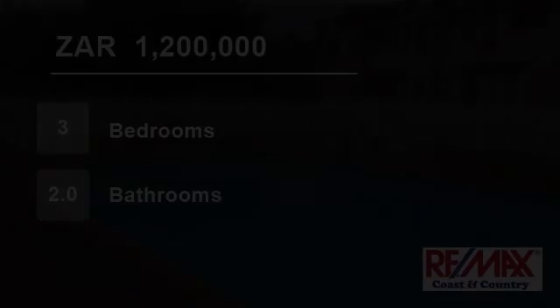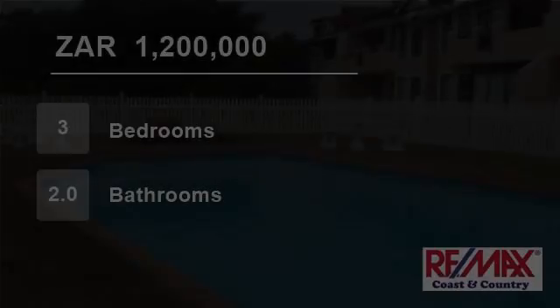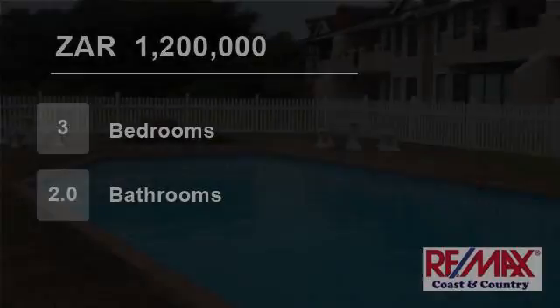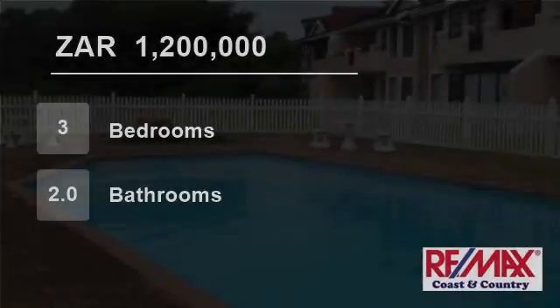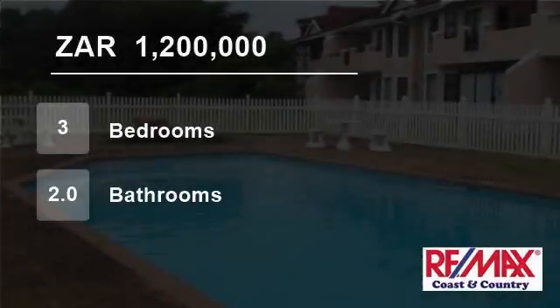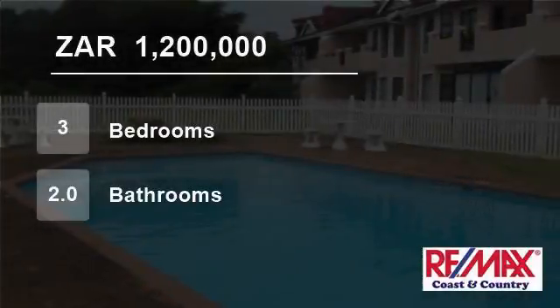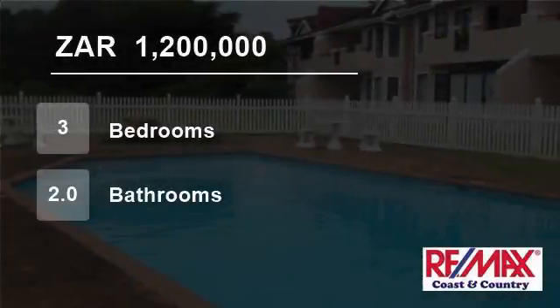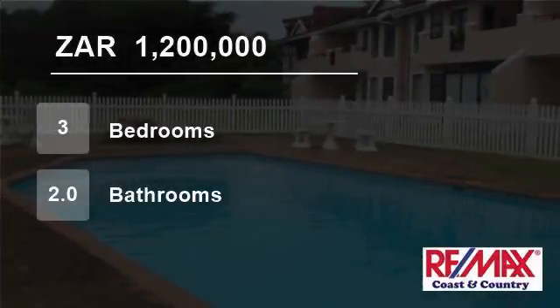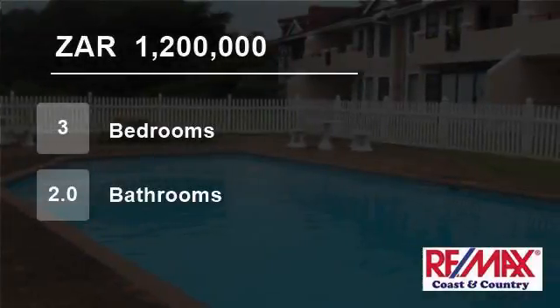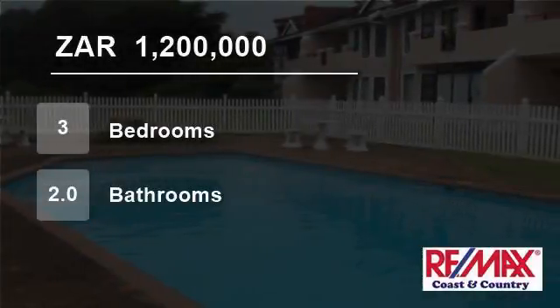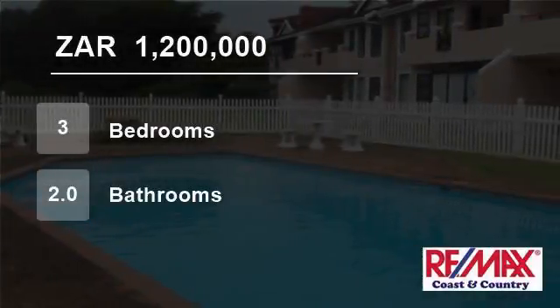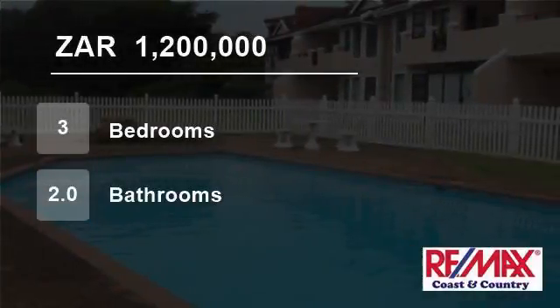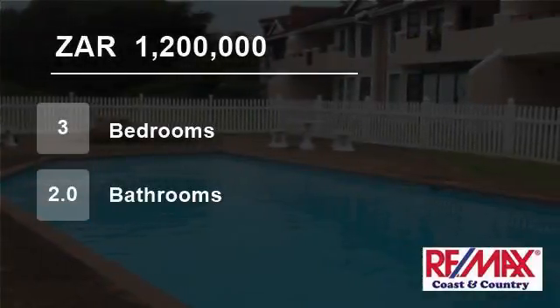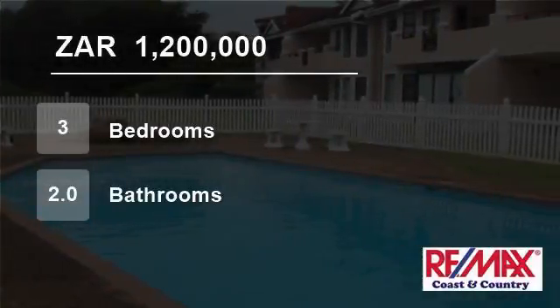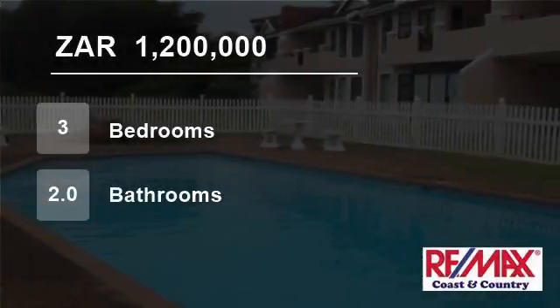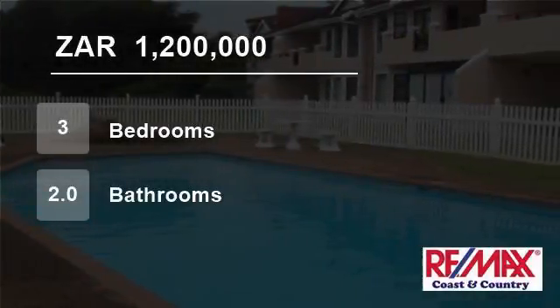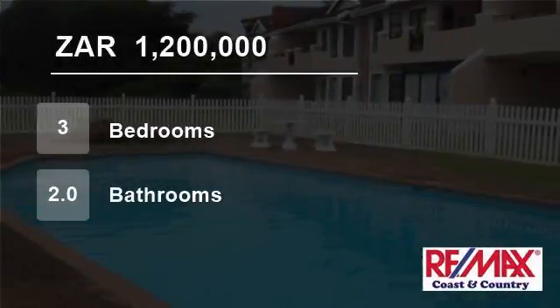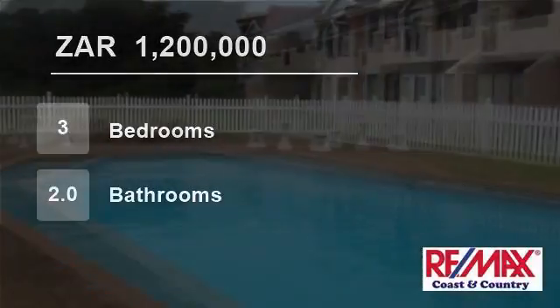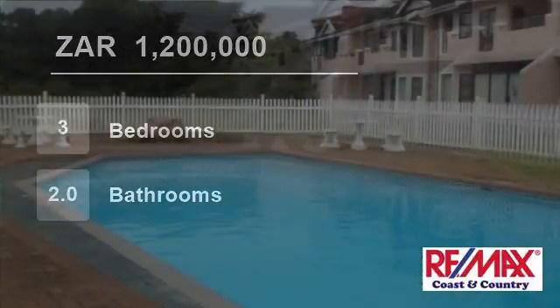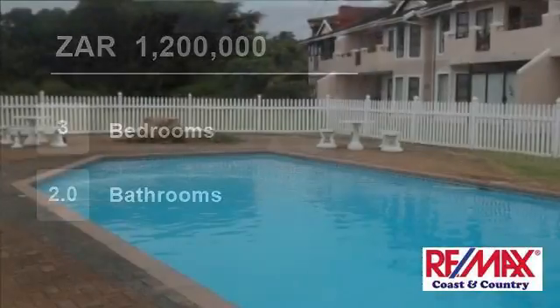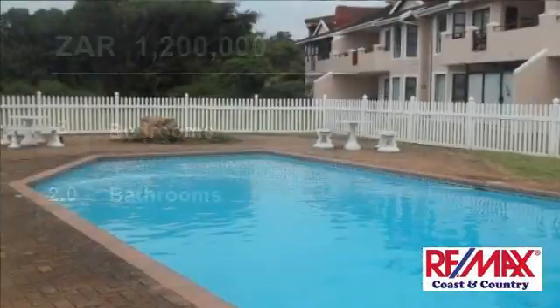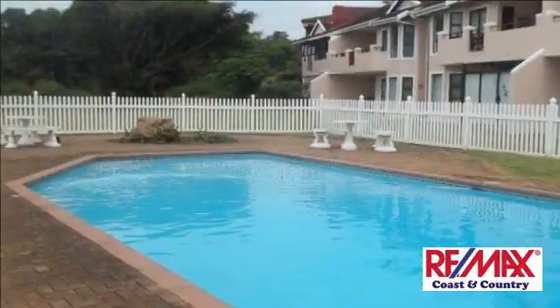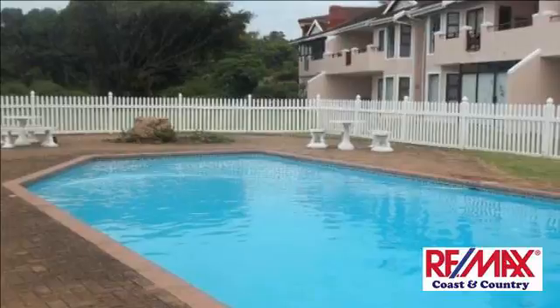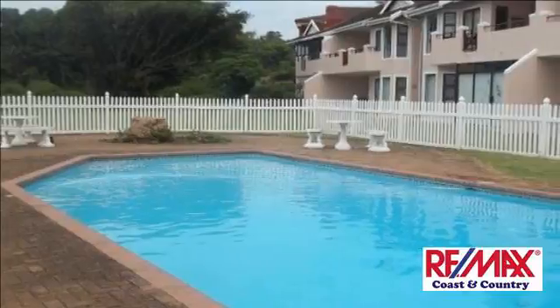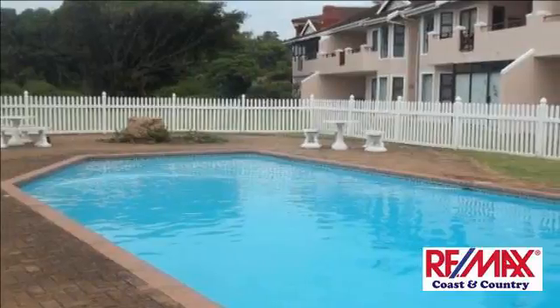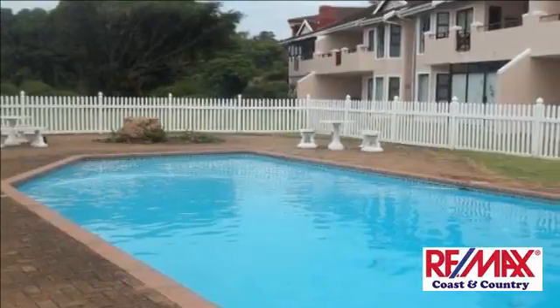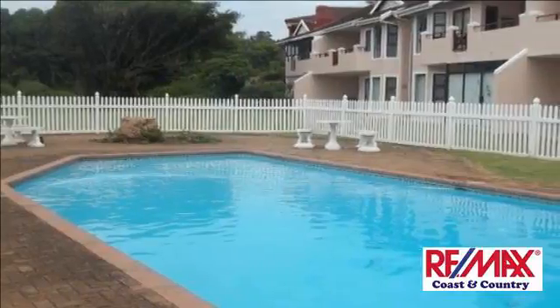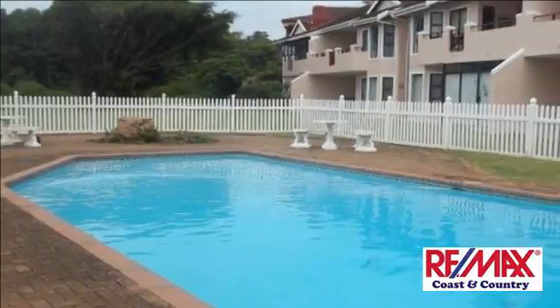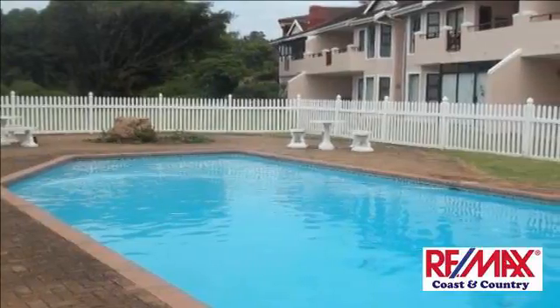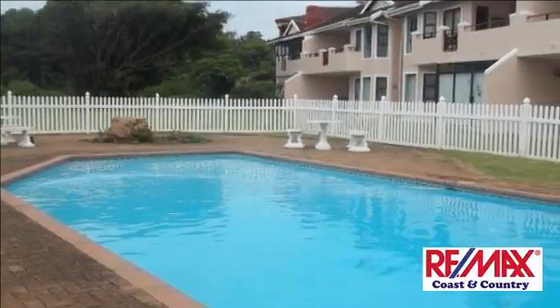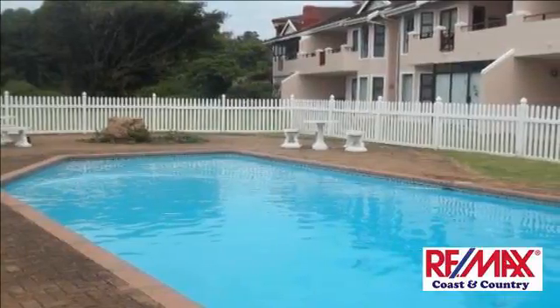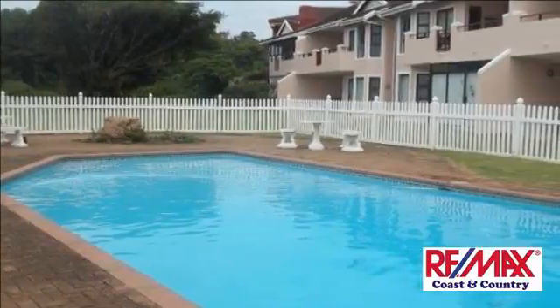Welcome to this three-bedroom flat for sale in Shelly Beach, KwaZulu-Natal, South Africa for R1,200,000.